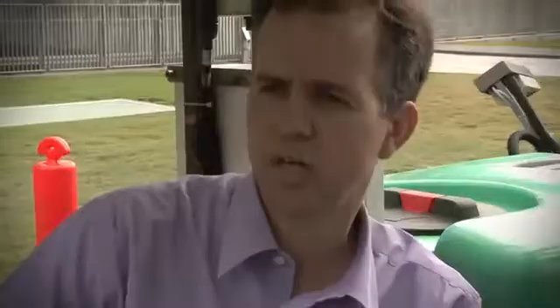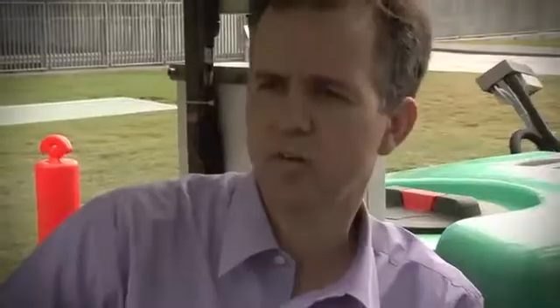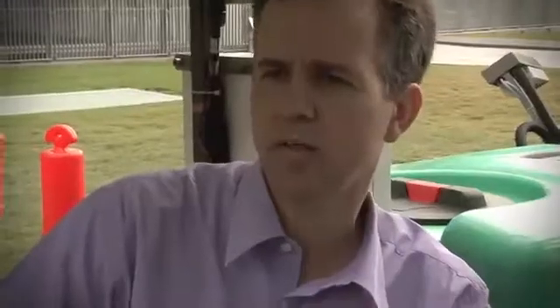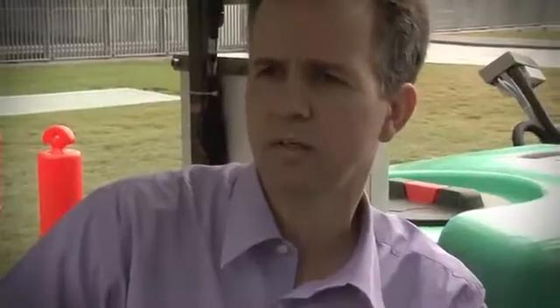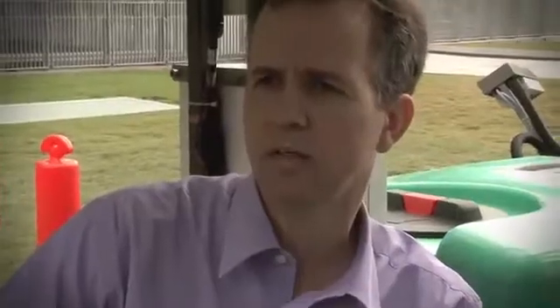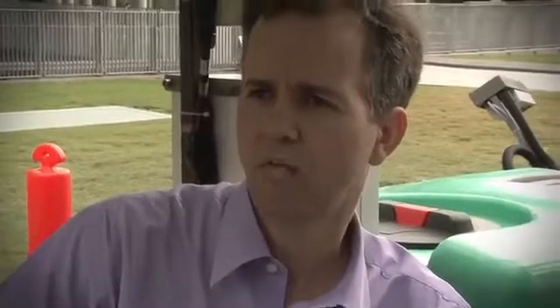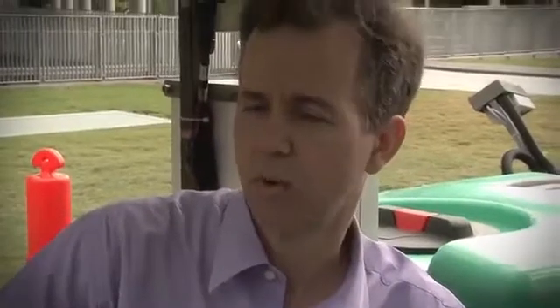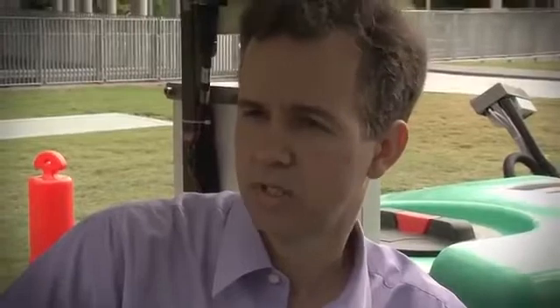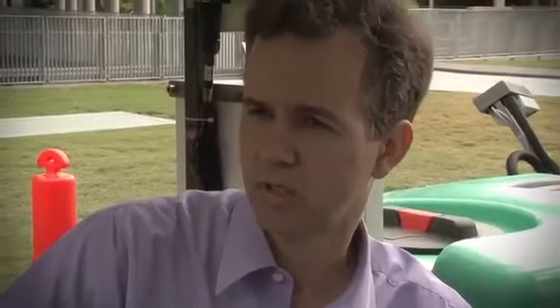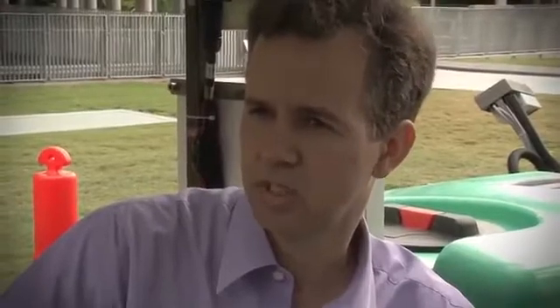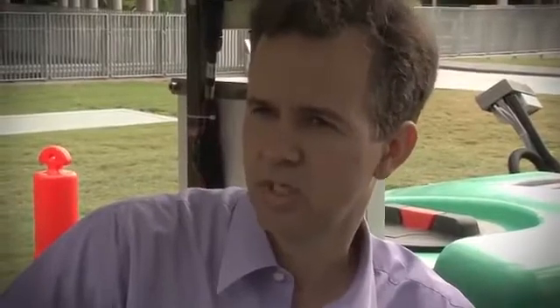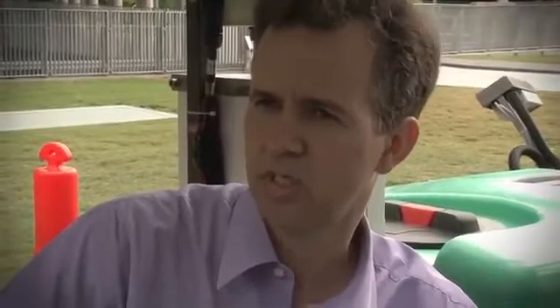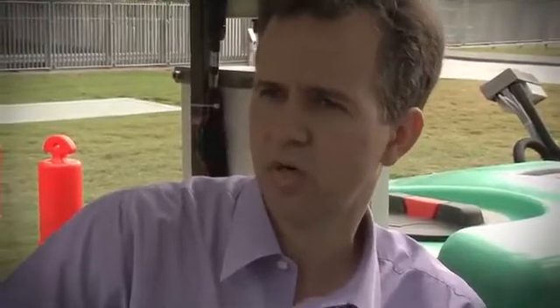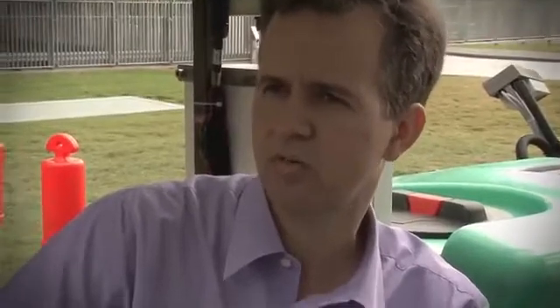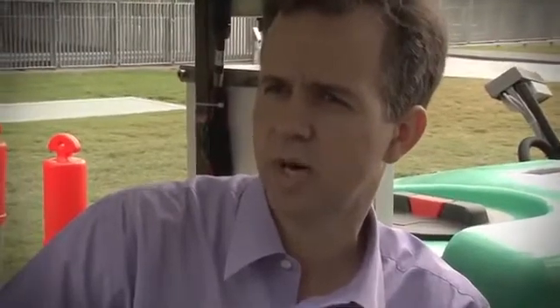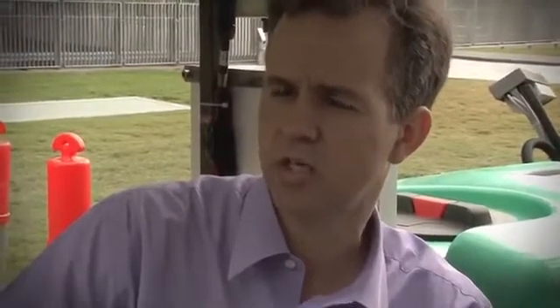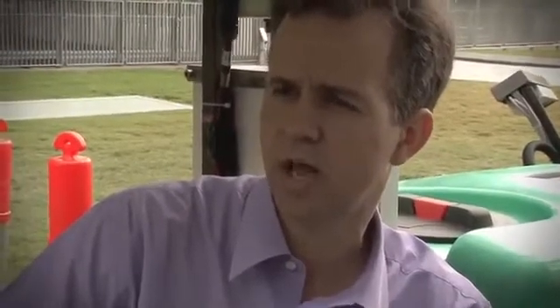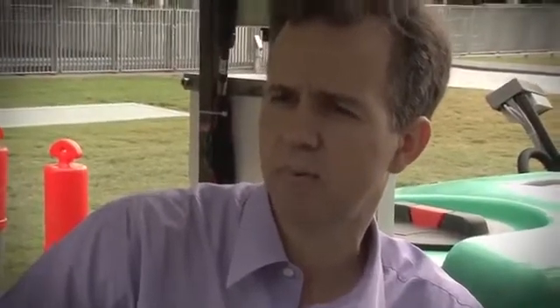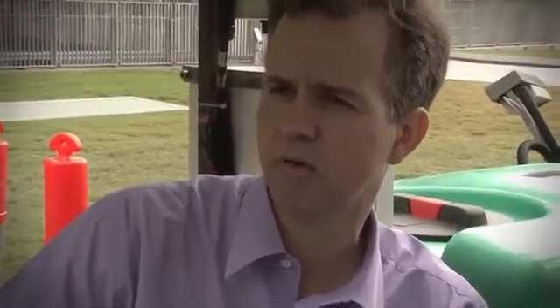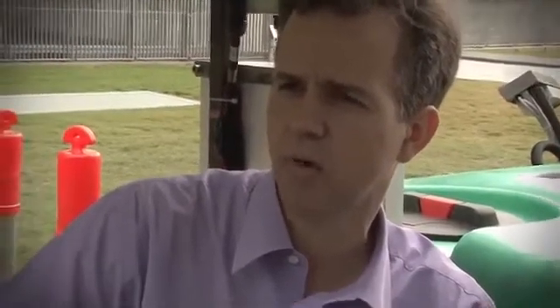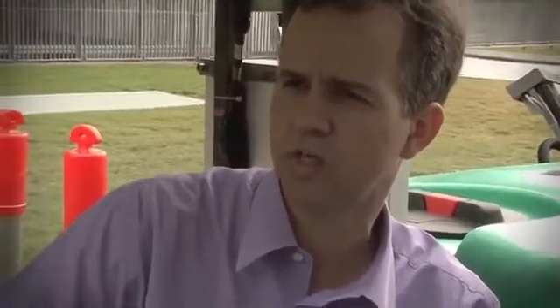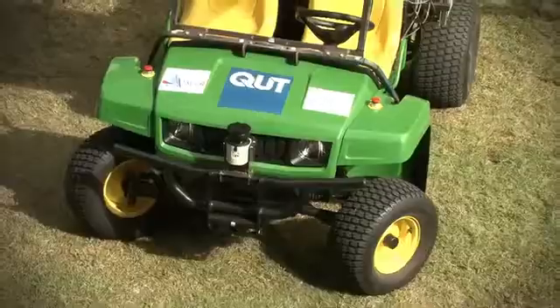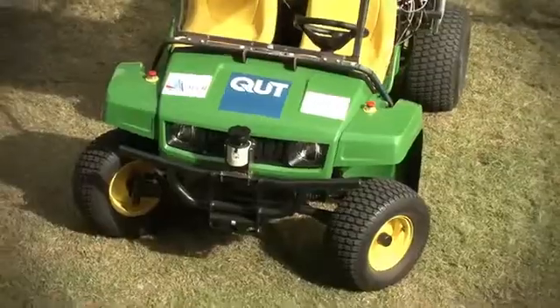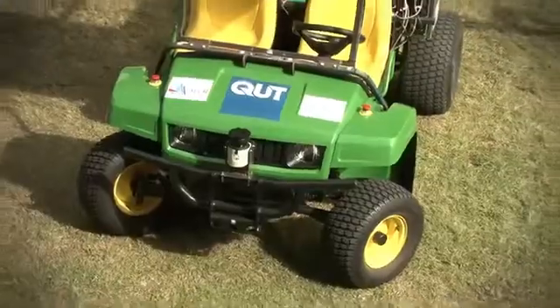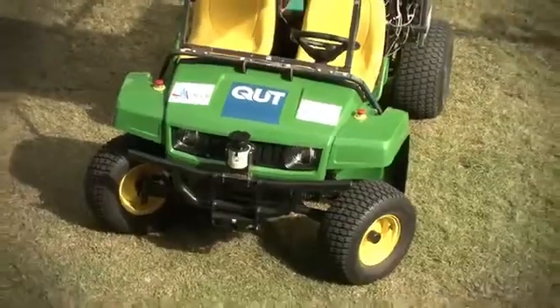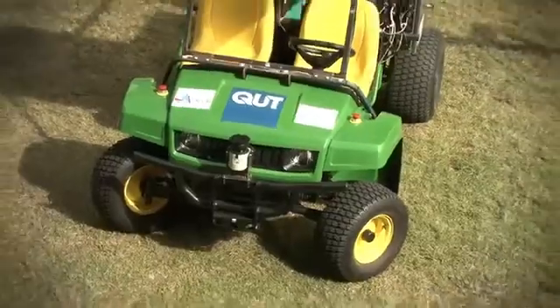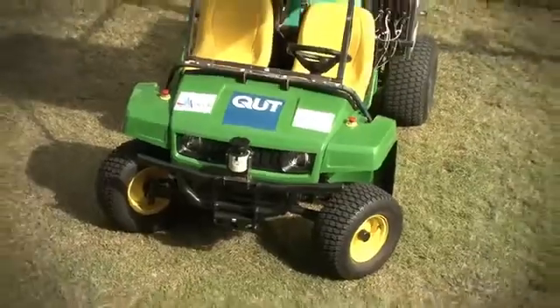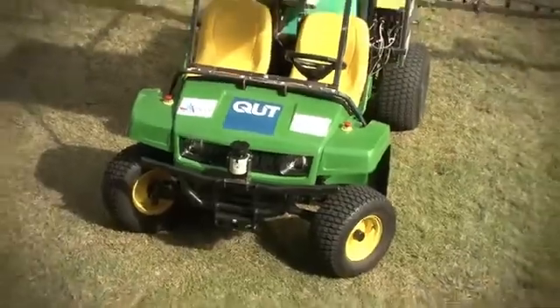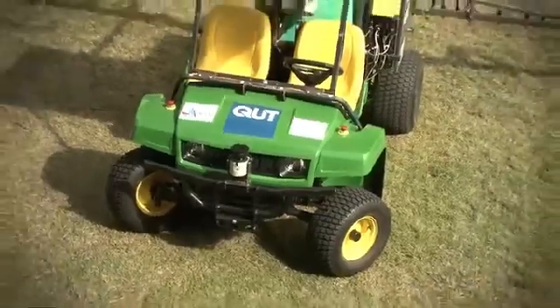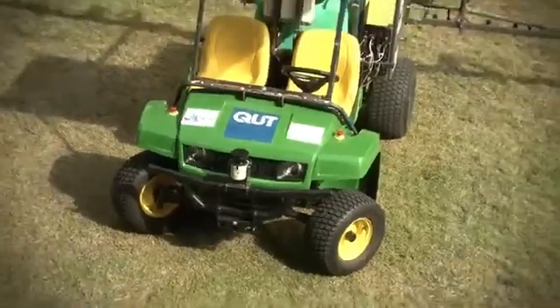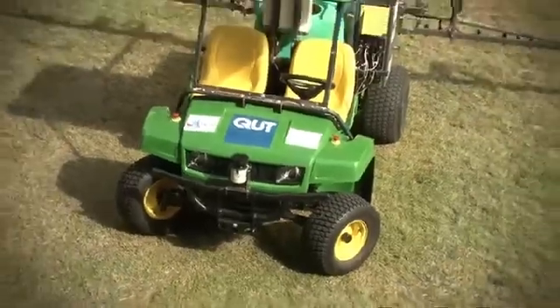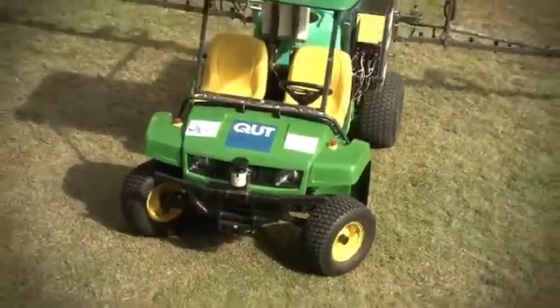Potentially, if we were to see this transformation happen in Queensland, there would be thousands of these running.